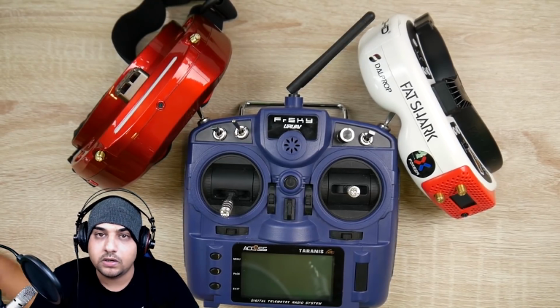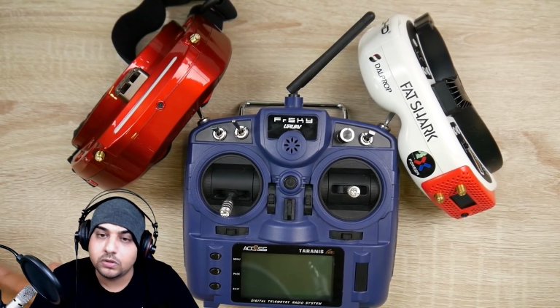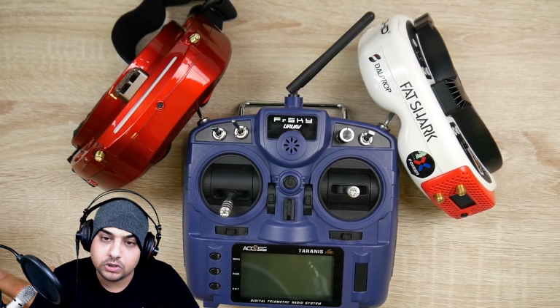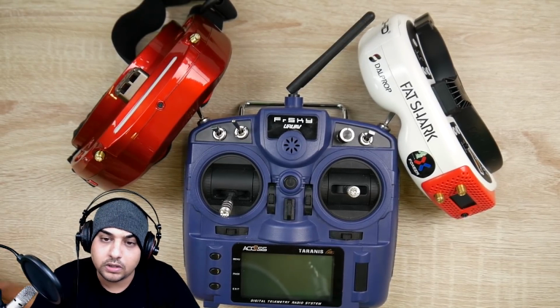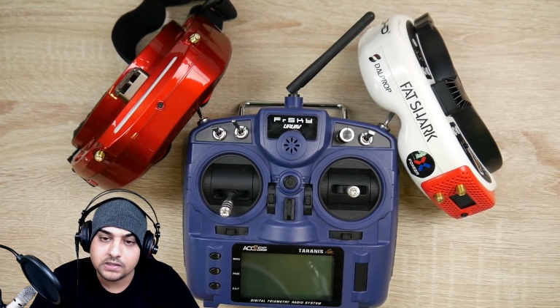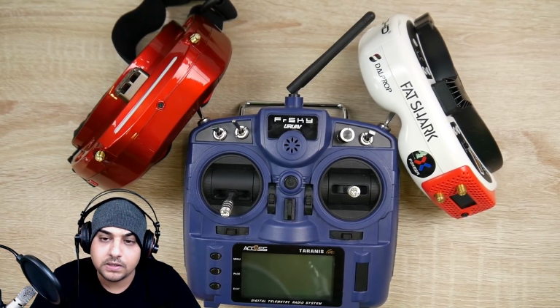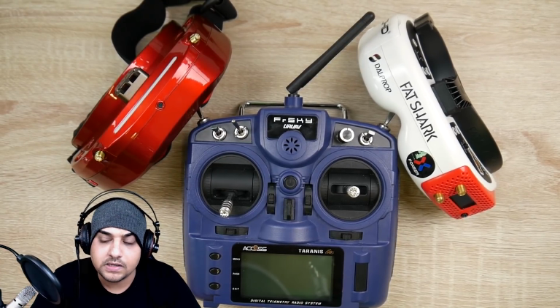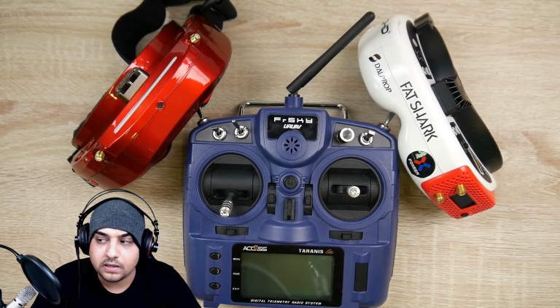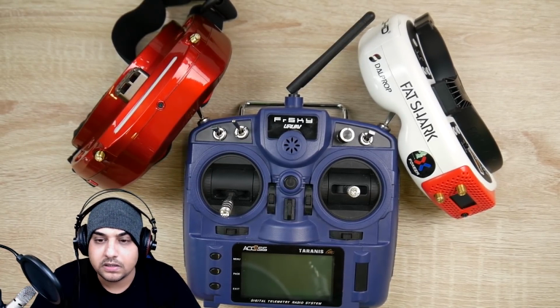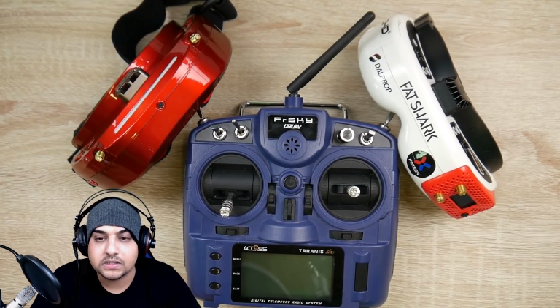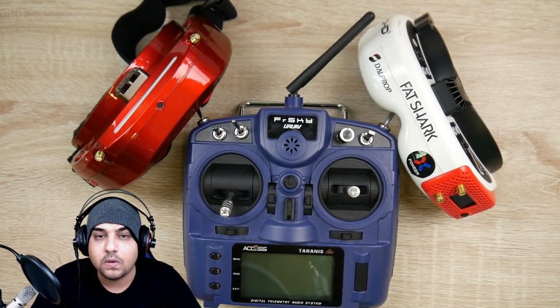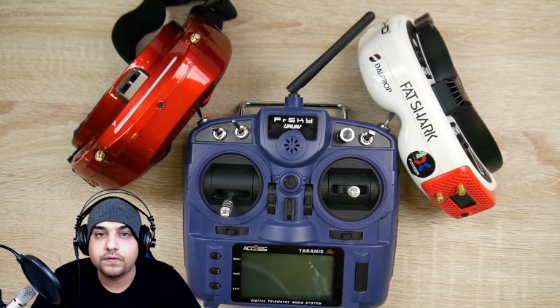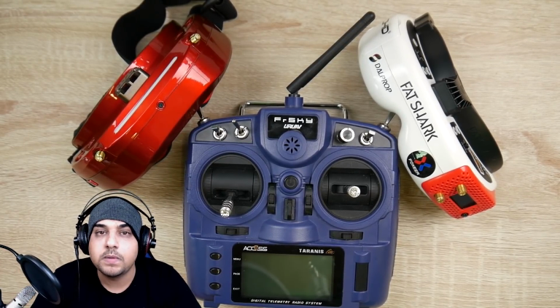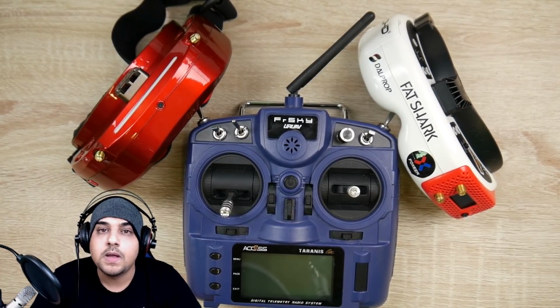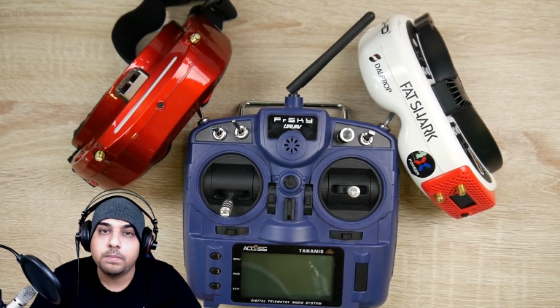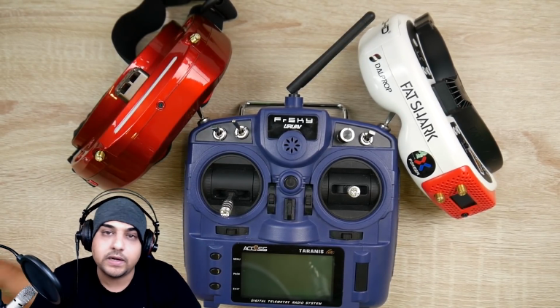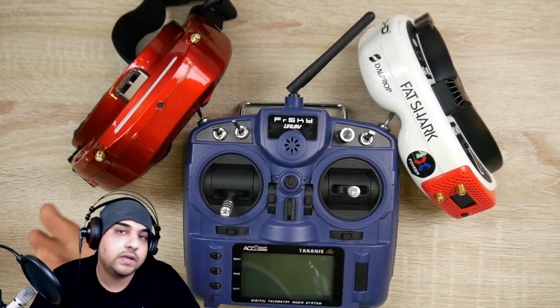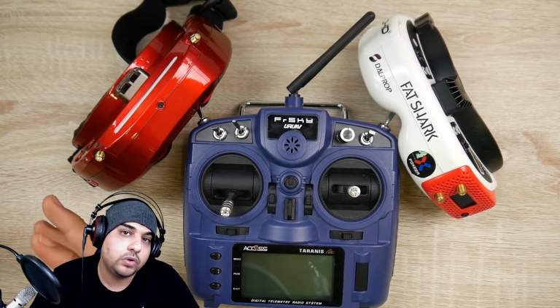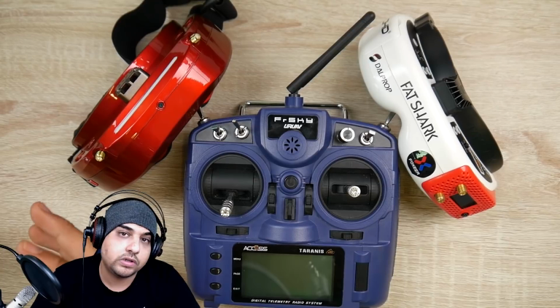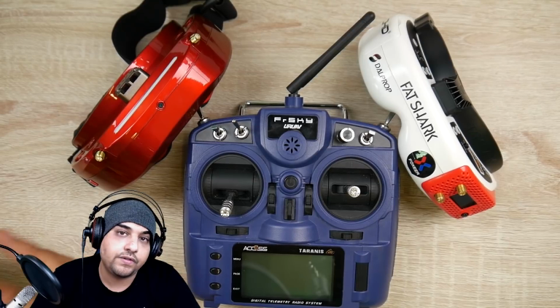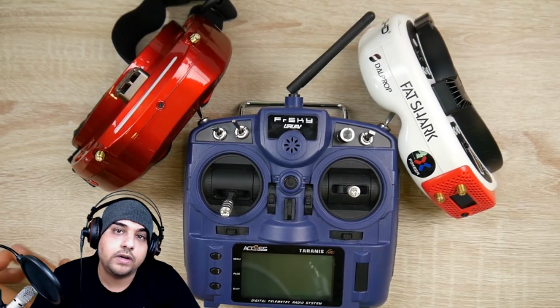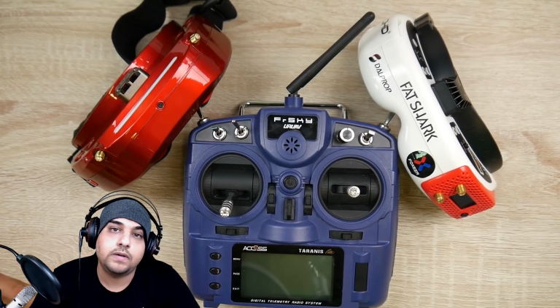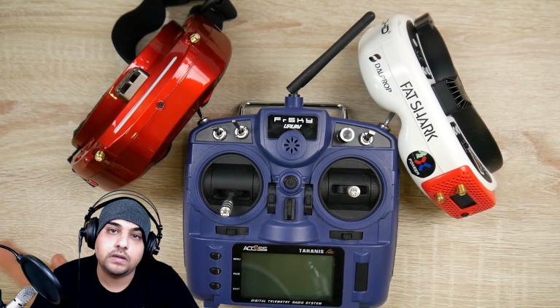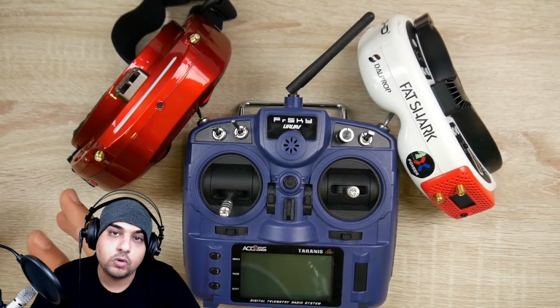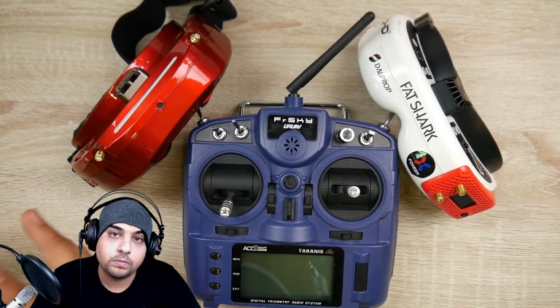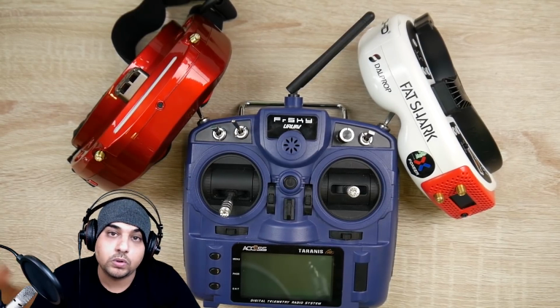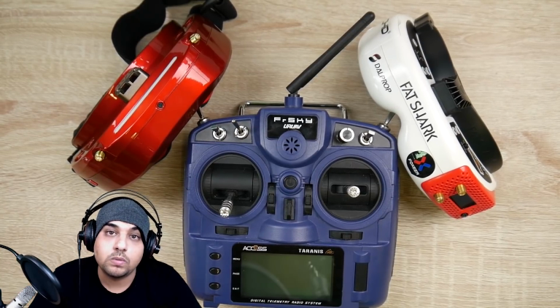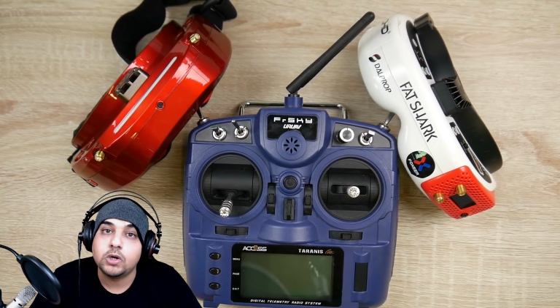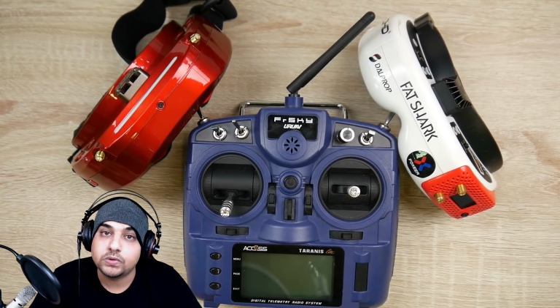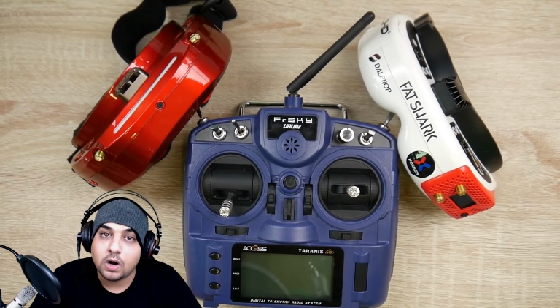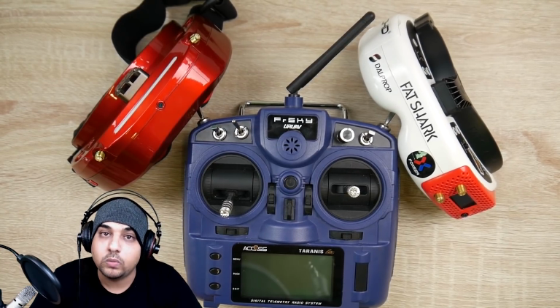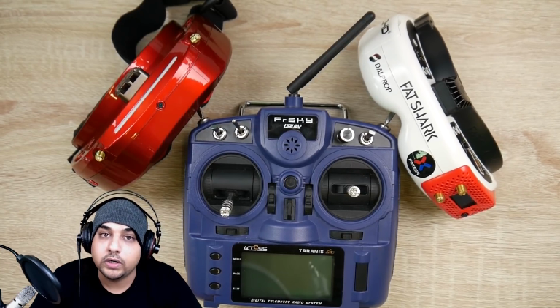From the multi-protocol module to the TBS Crossfire to the R9s — I don't know which R9s exactly, I didn't test all of them — but I can tell you Crossfire and the multi-protocol modules are working.